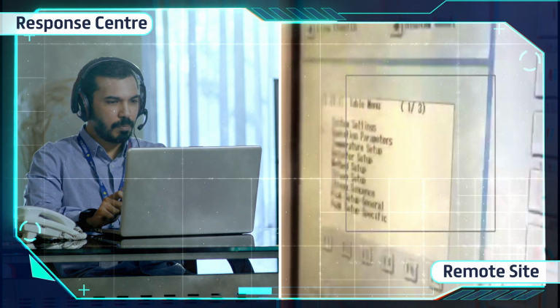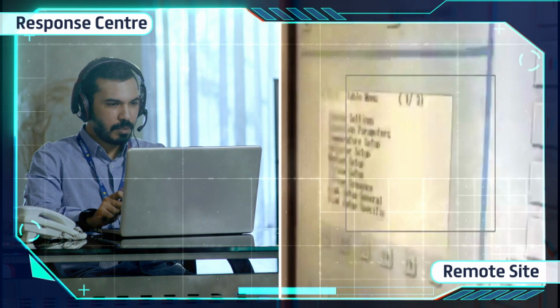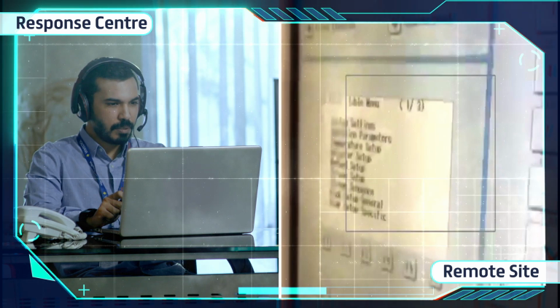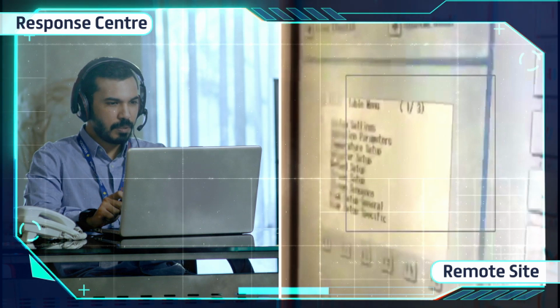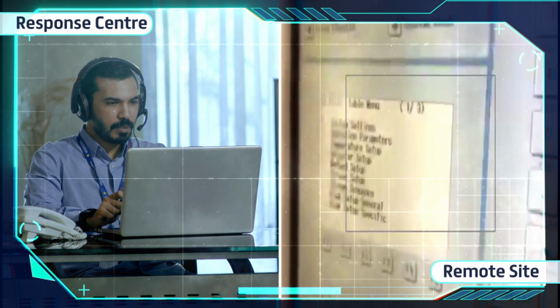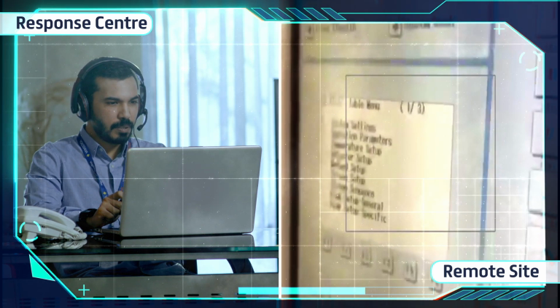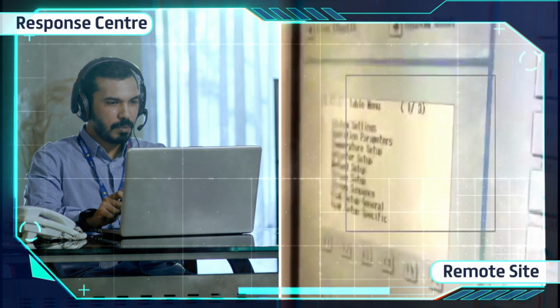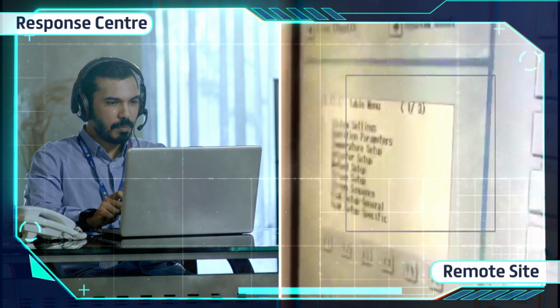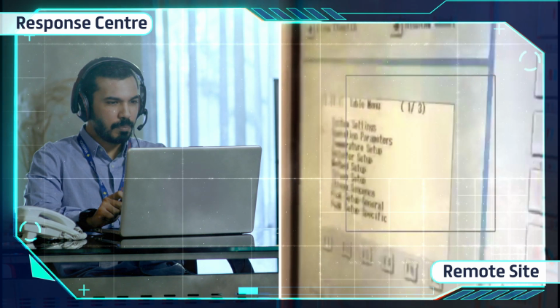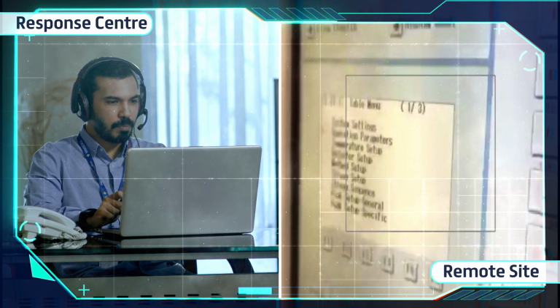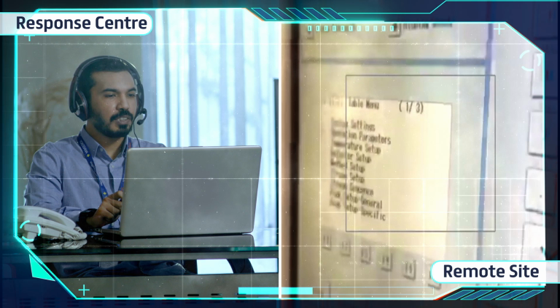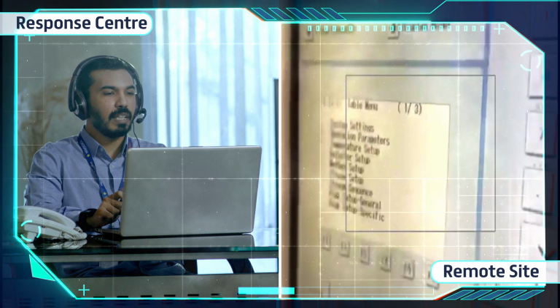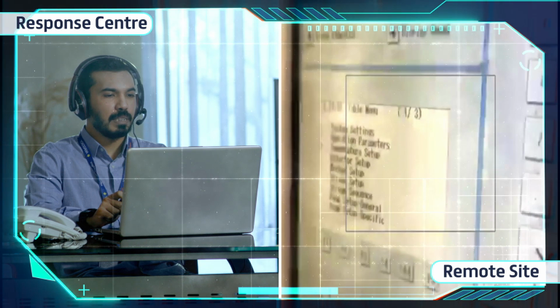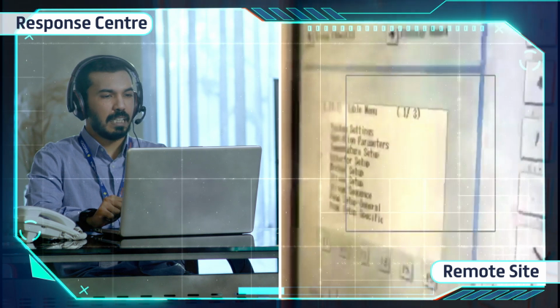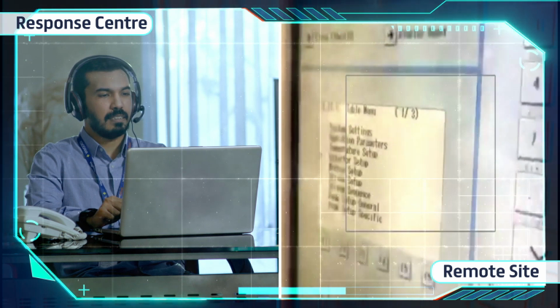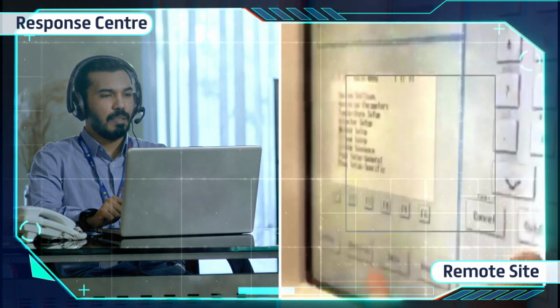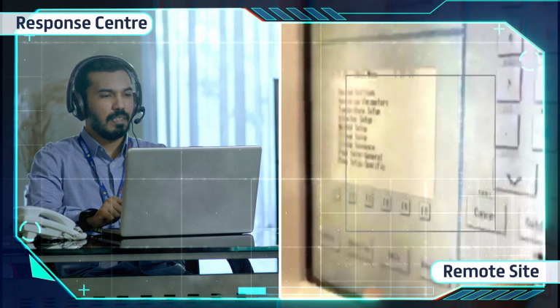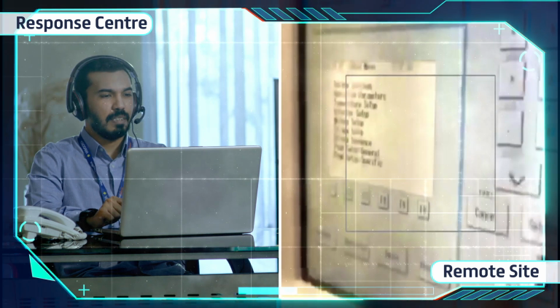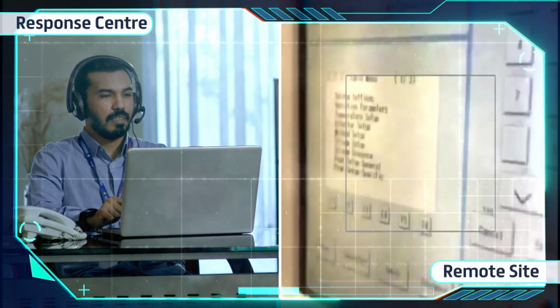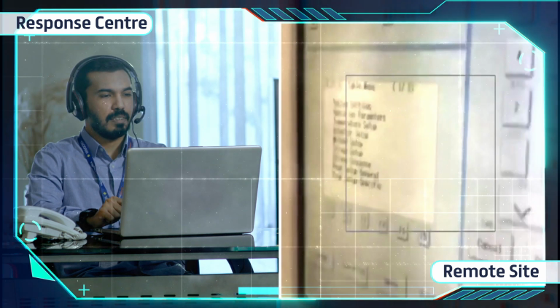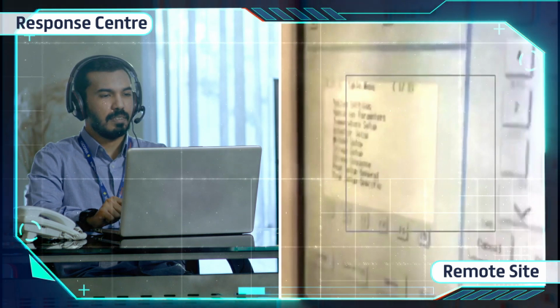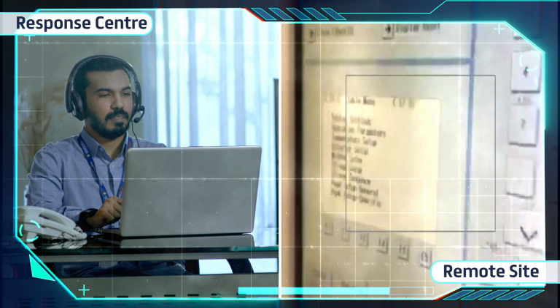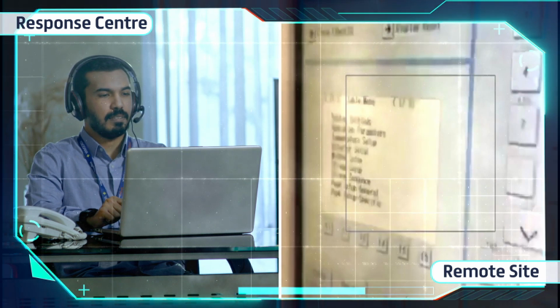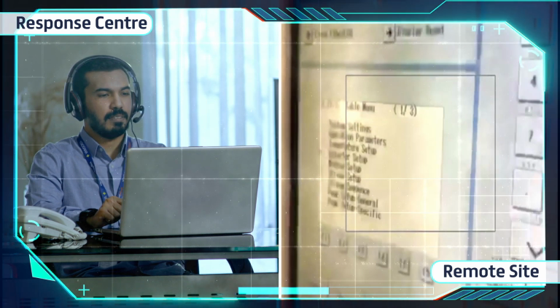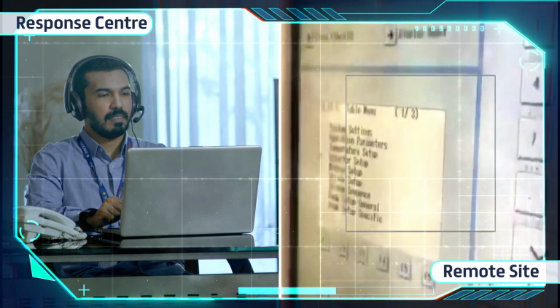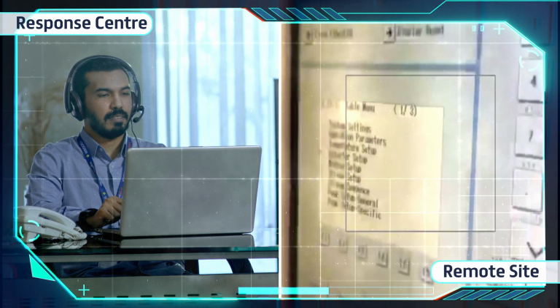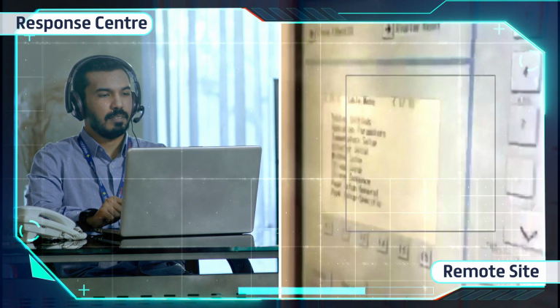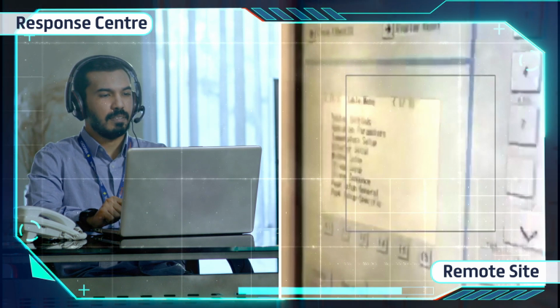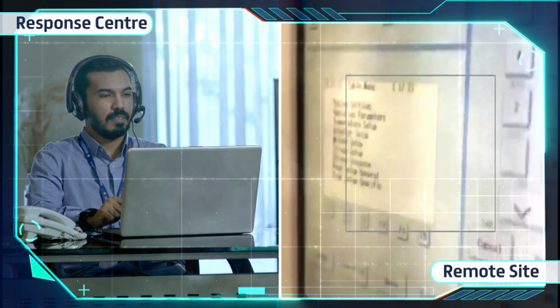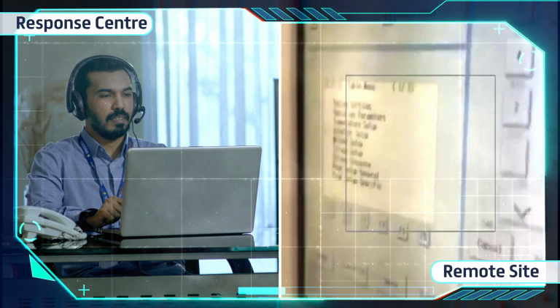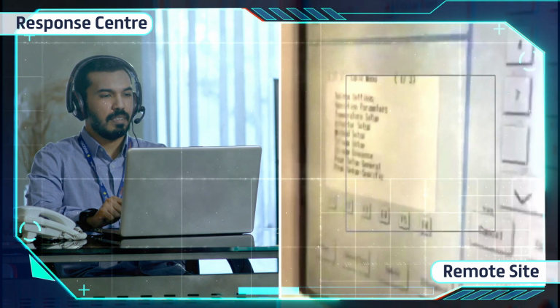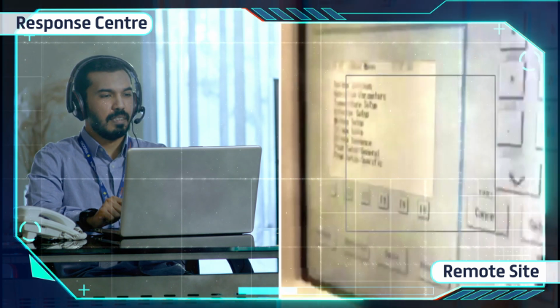With remote support, the schedule is minimized, the cost and time for mobilization is eliminated. The cost savings speak for themselves.